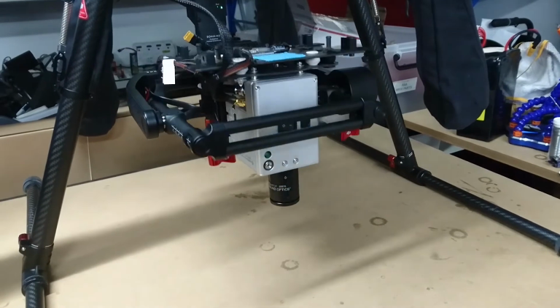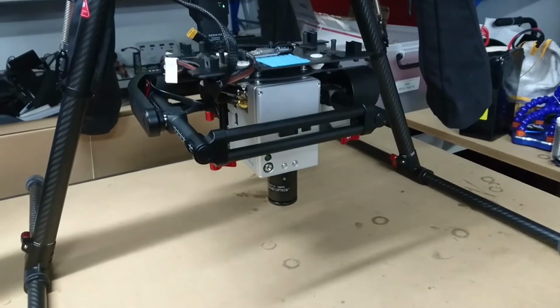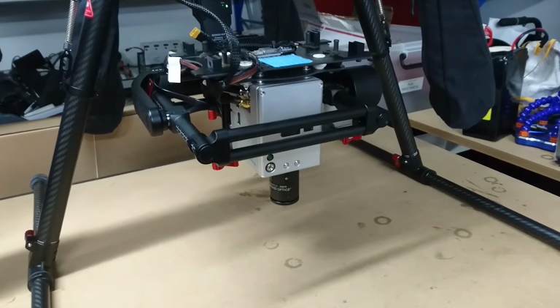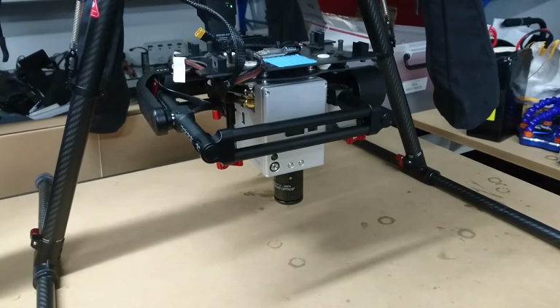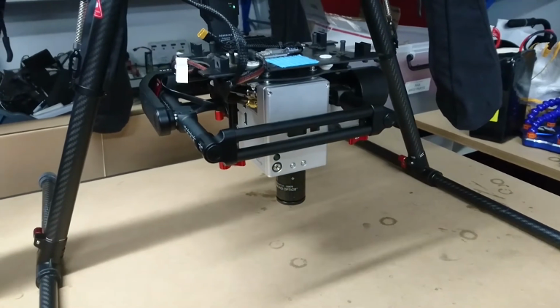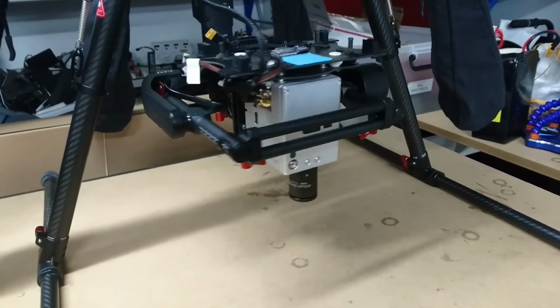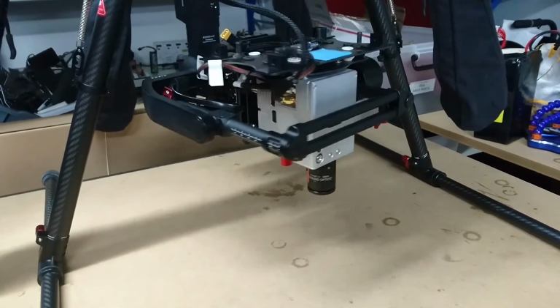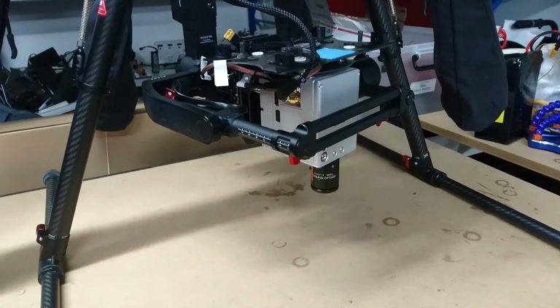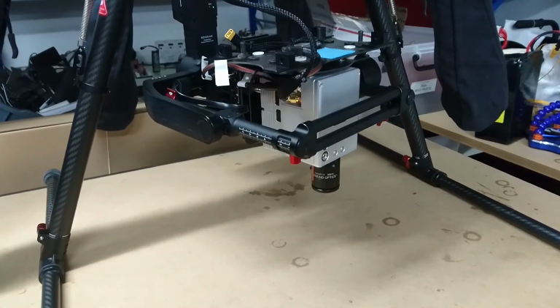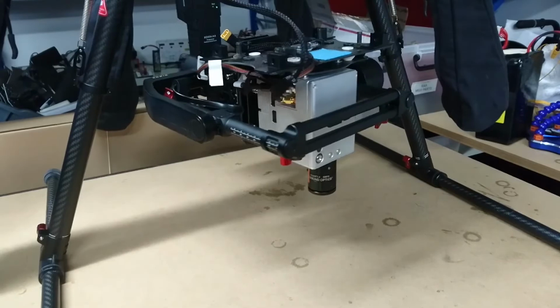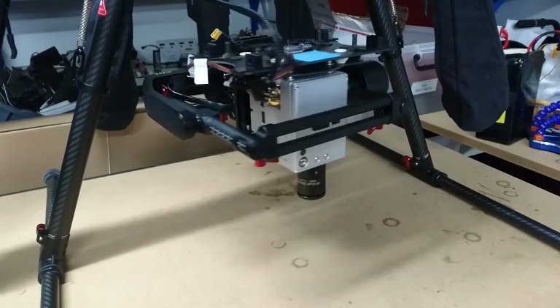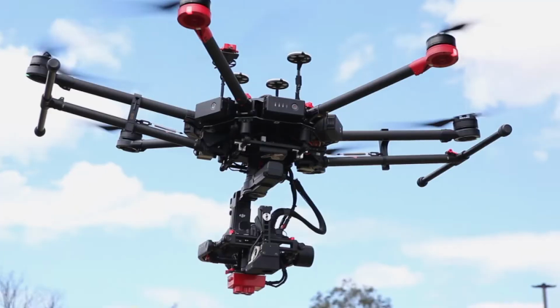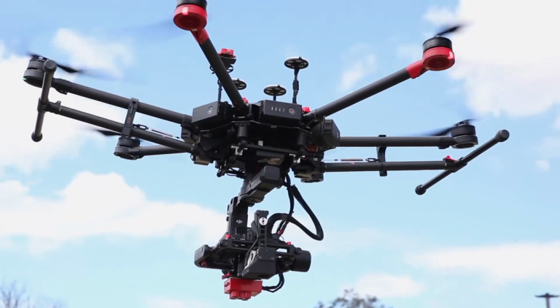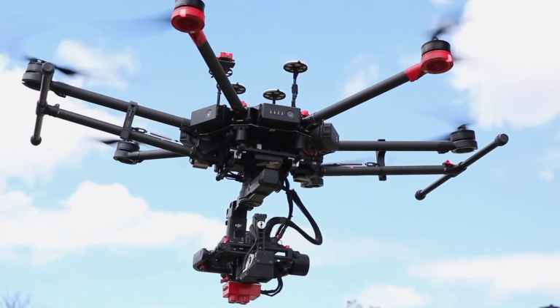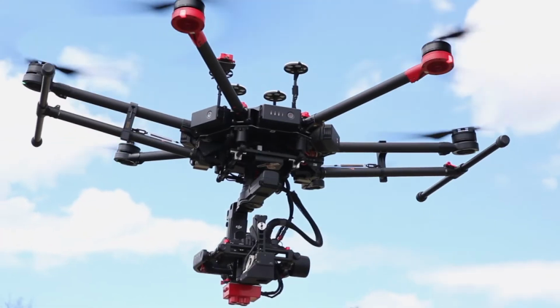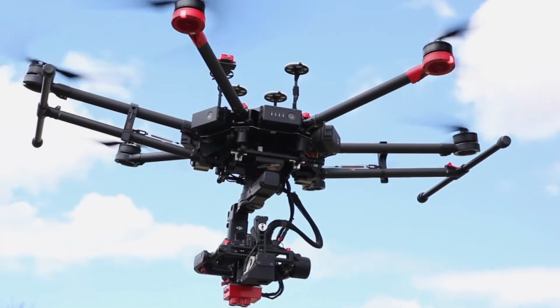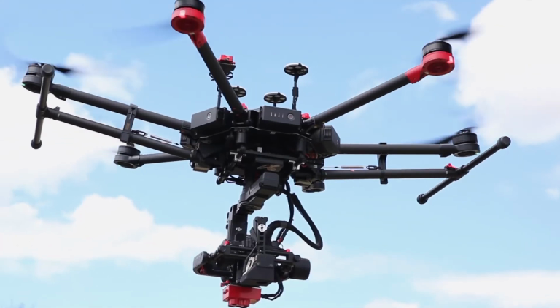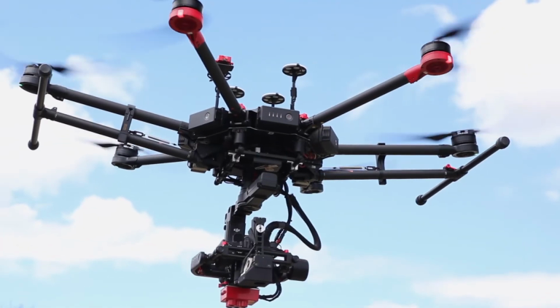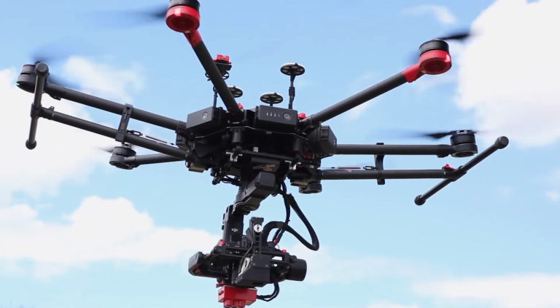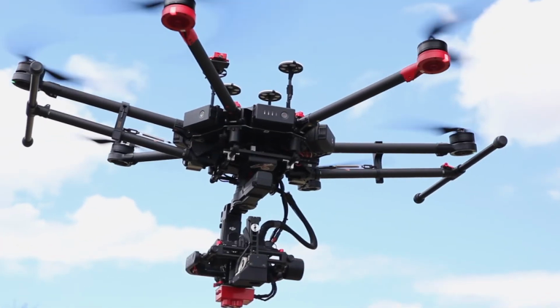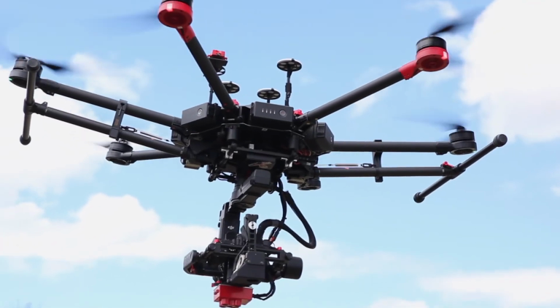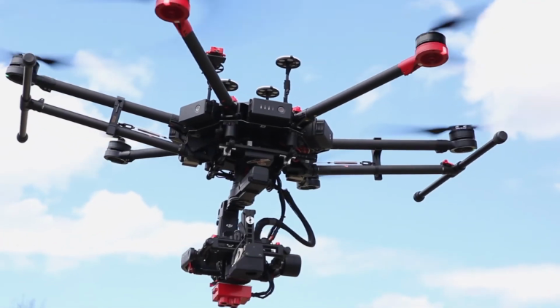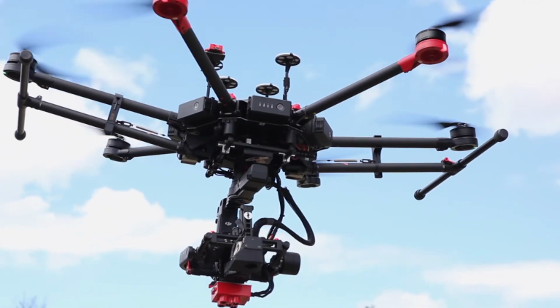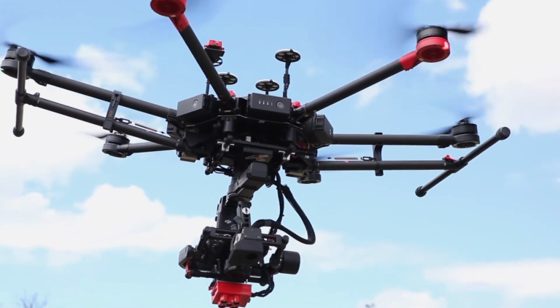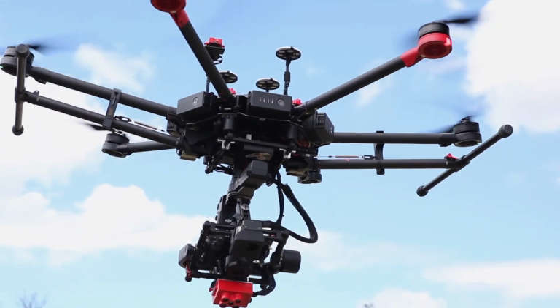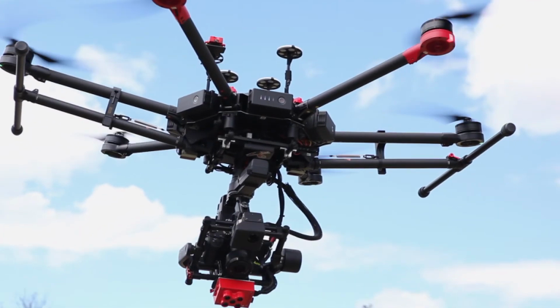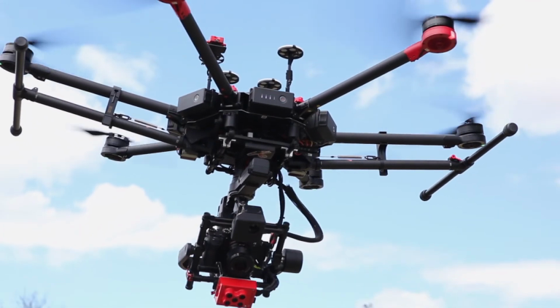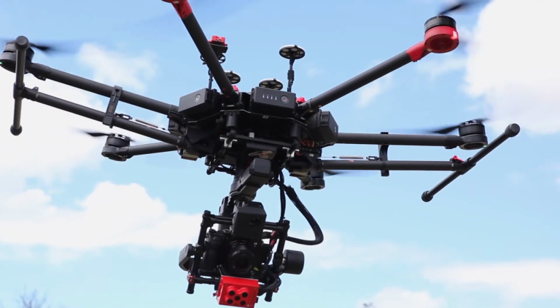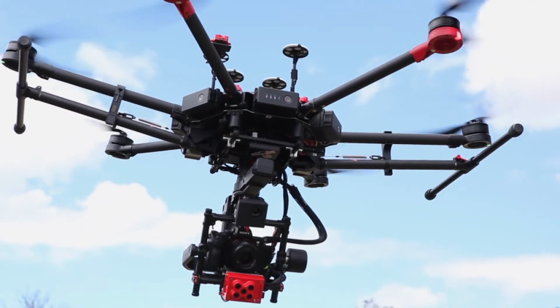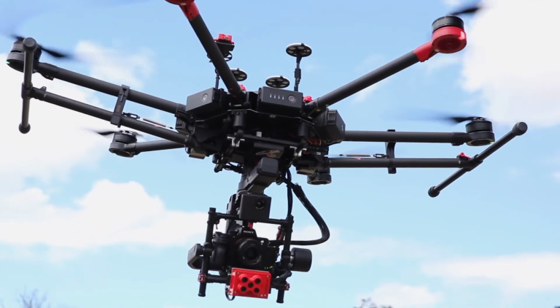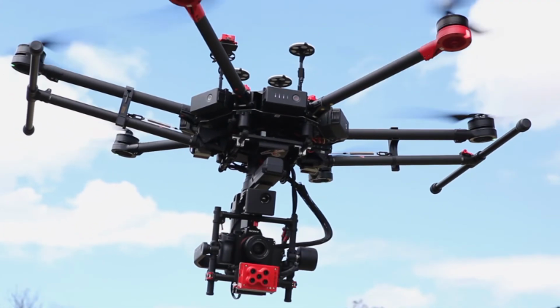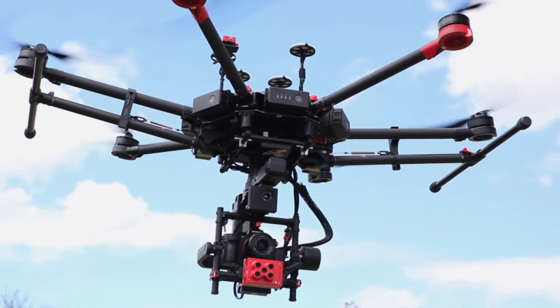We've also set up a Matrice 600 drone with two independent gimbals and a fixed mount camera on the back, so there were three cameras all up on the drone.